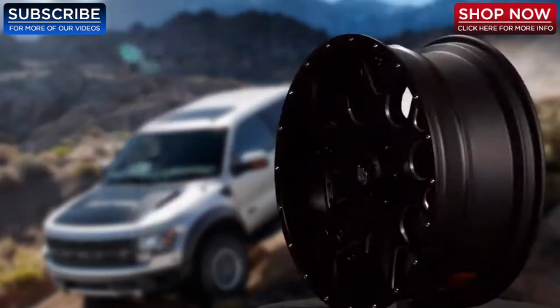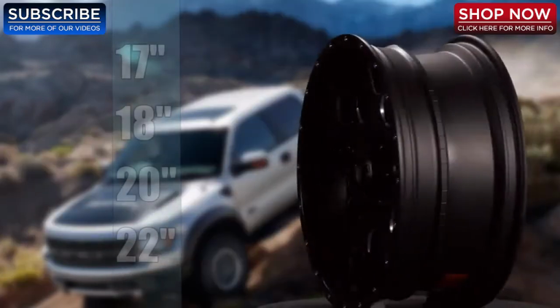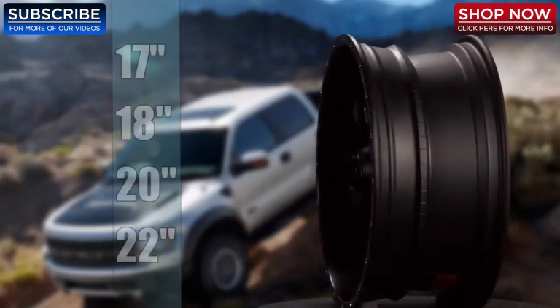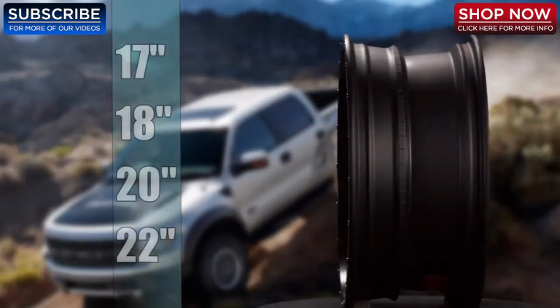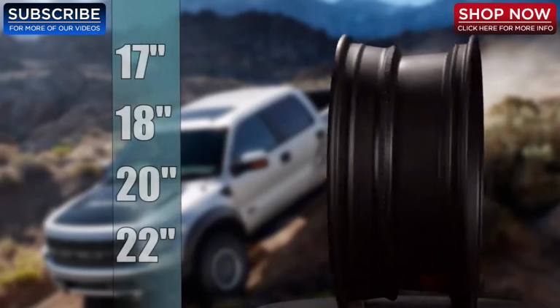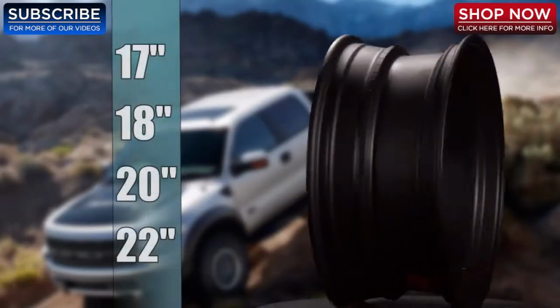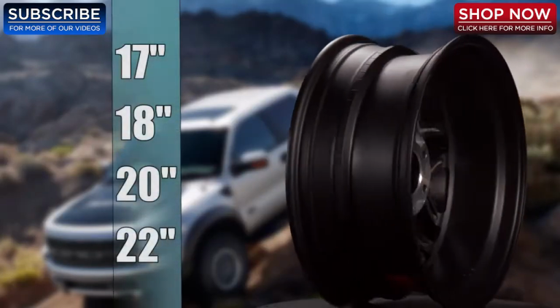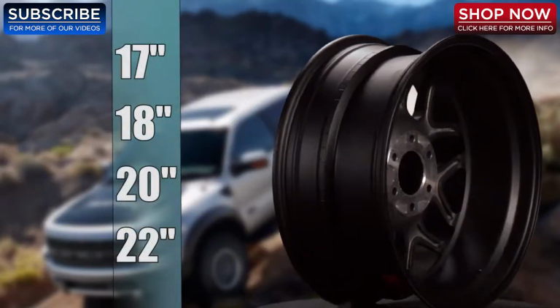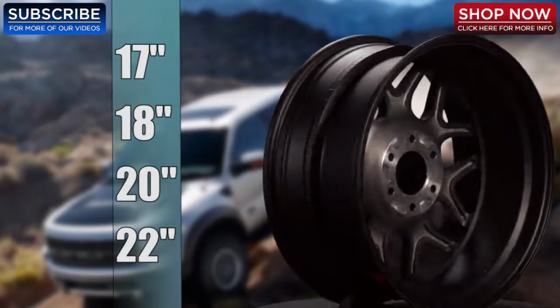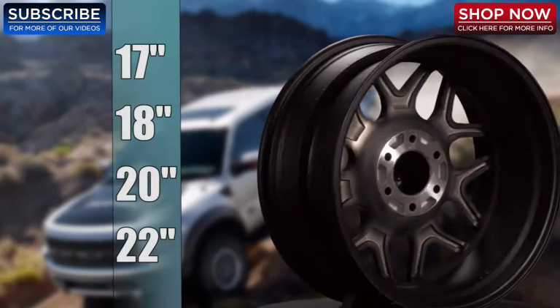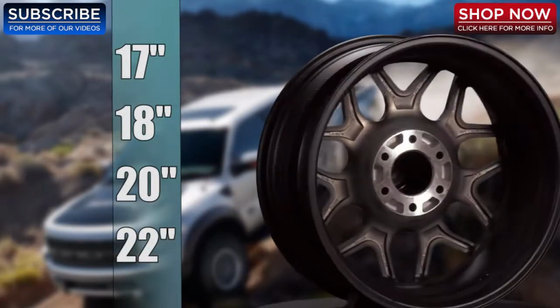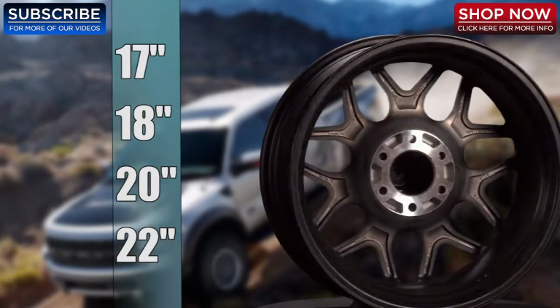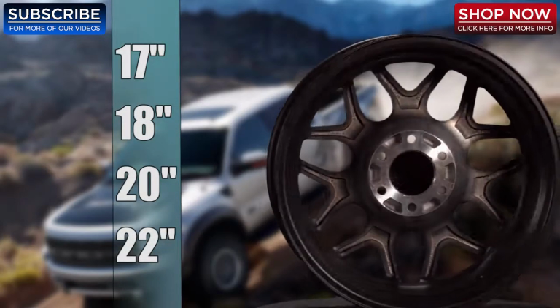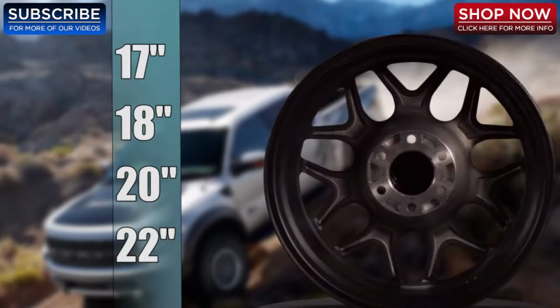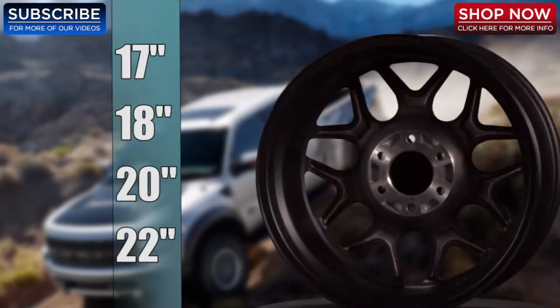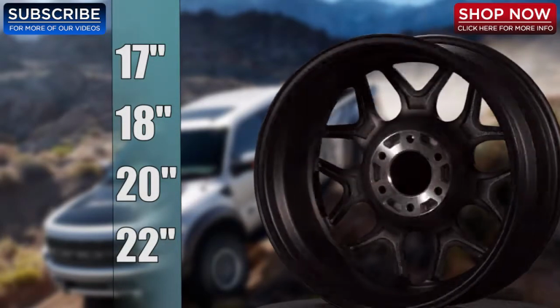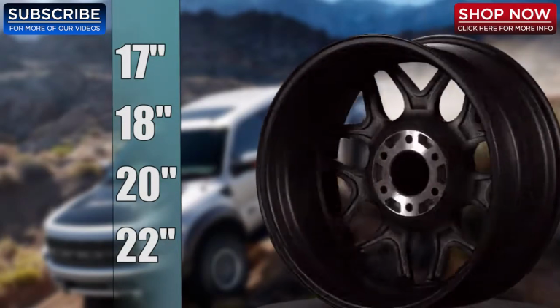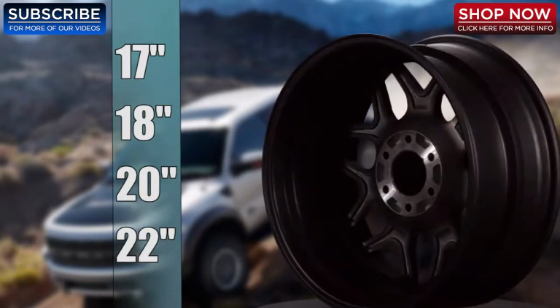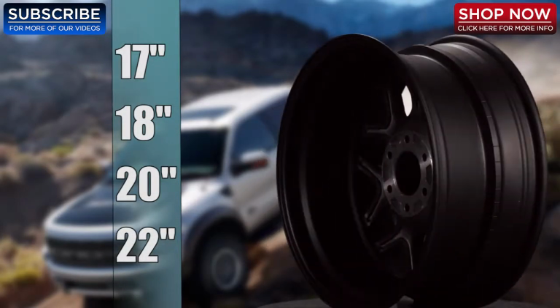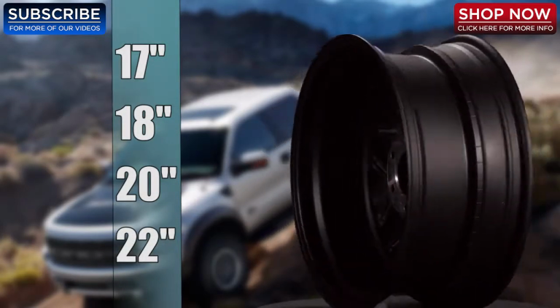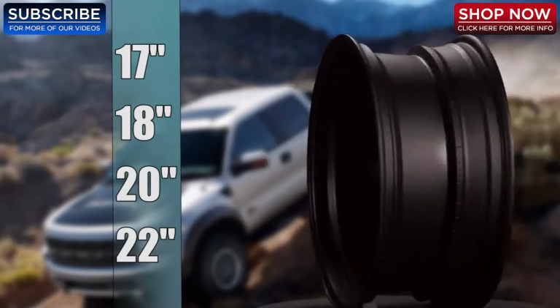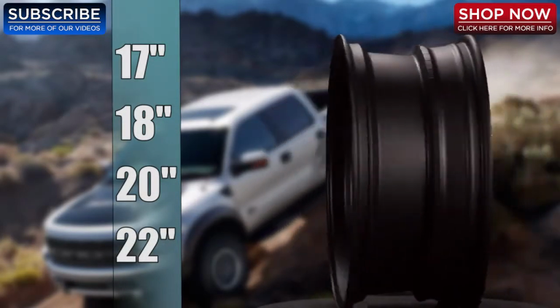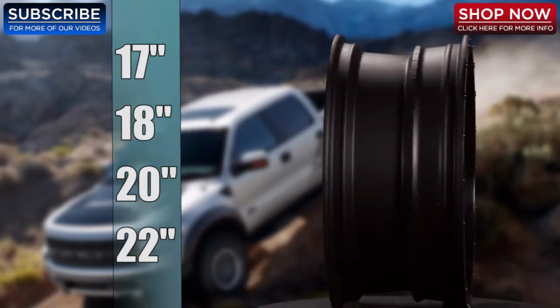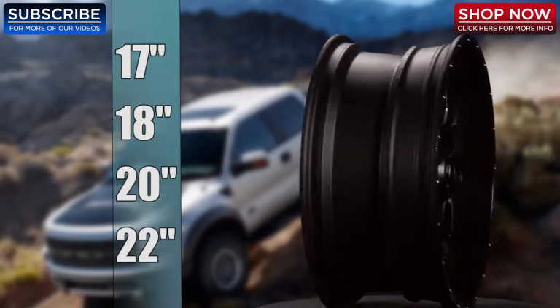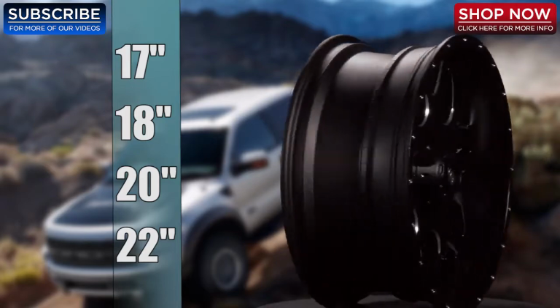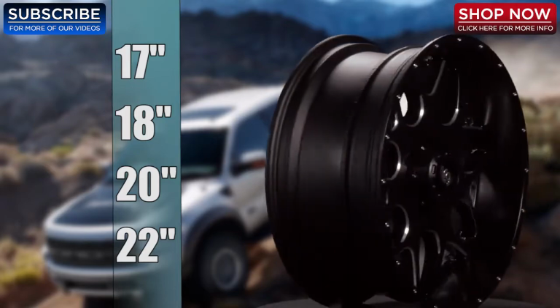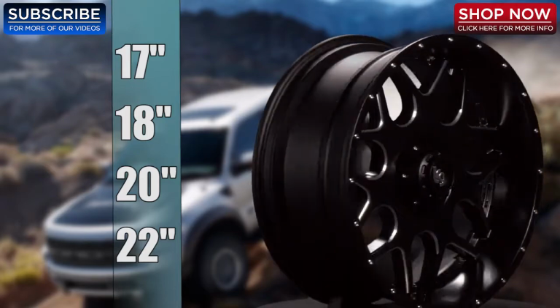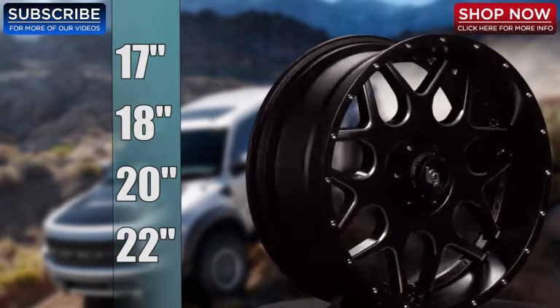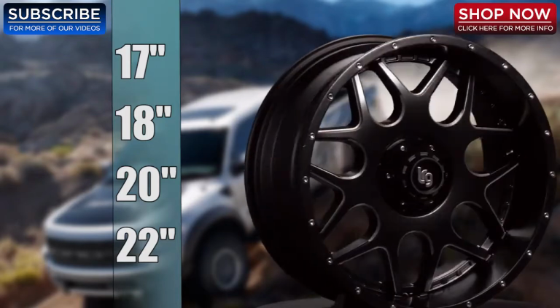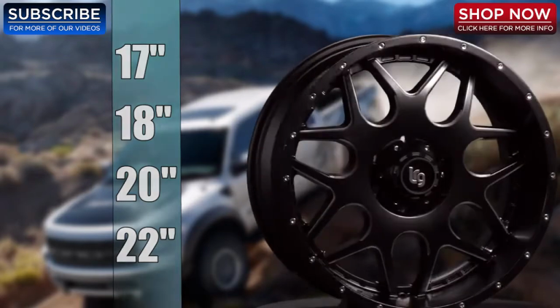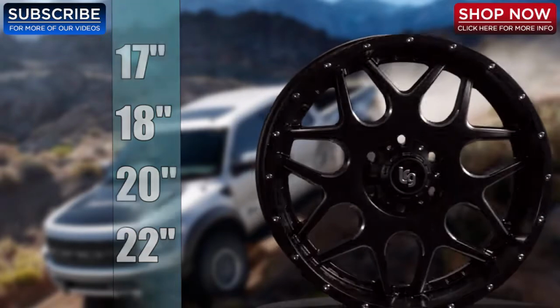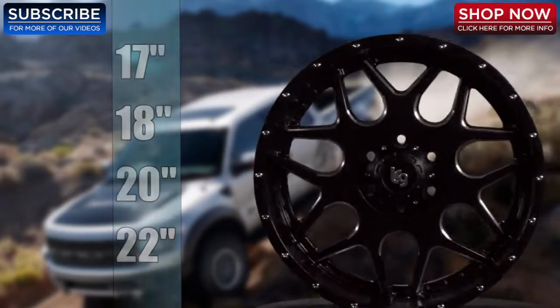The LRG 104 is currently available in four sizes: 17, 18, 20, and 22 inch.